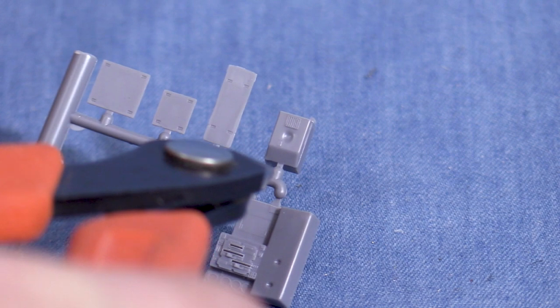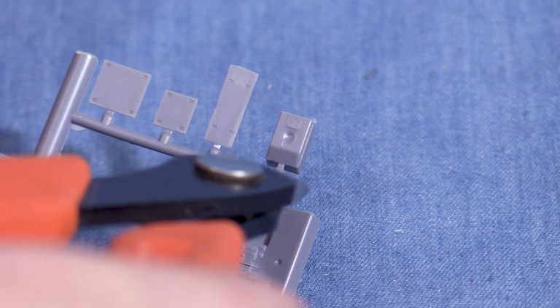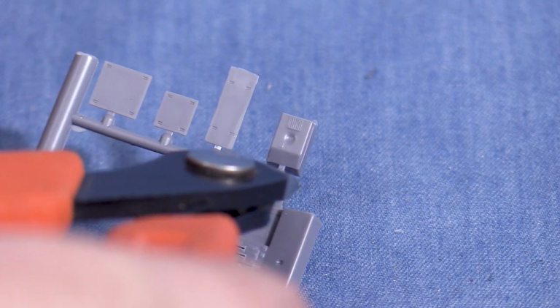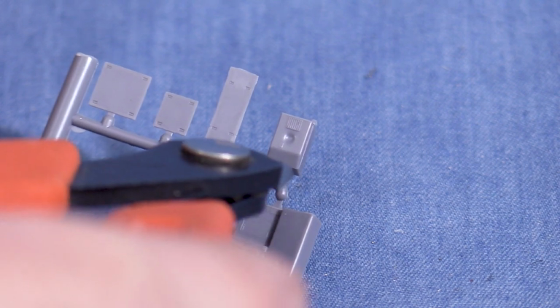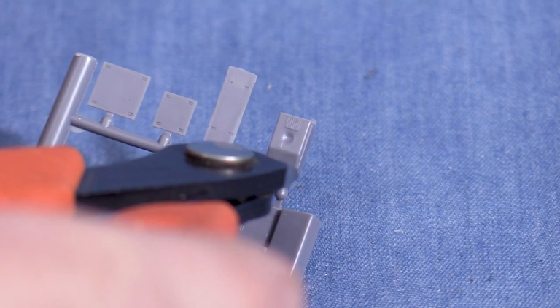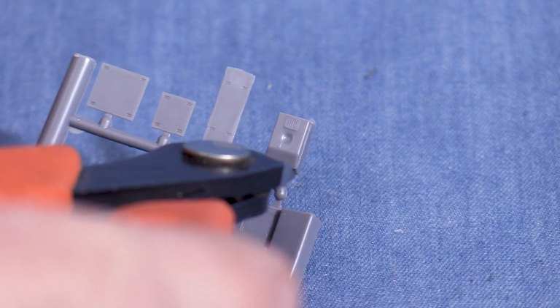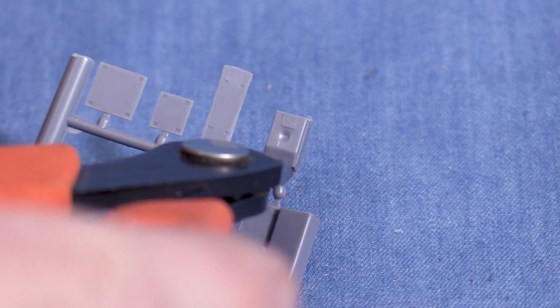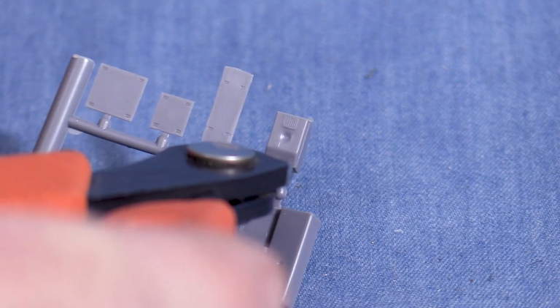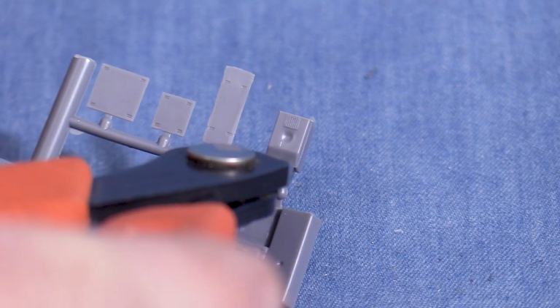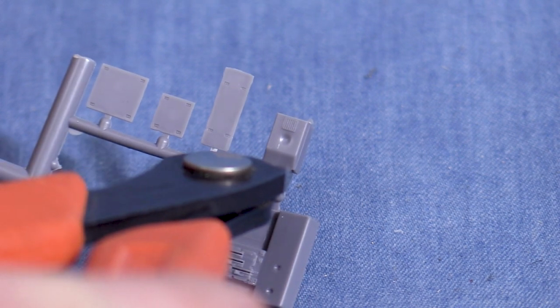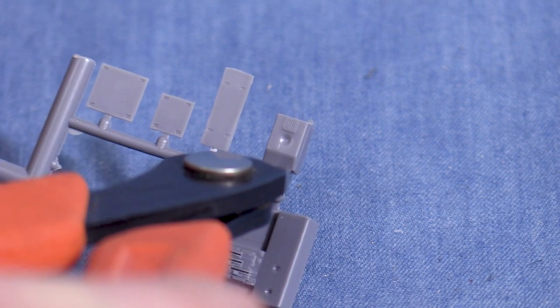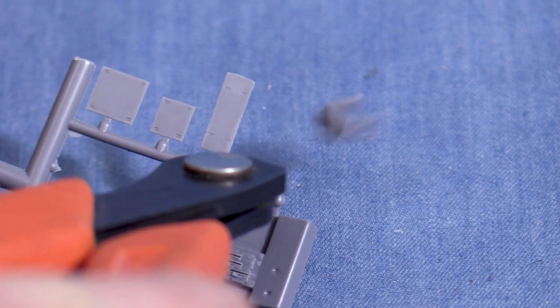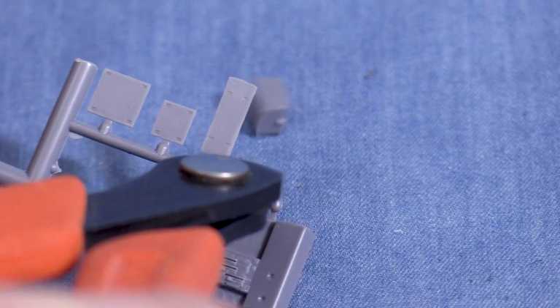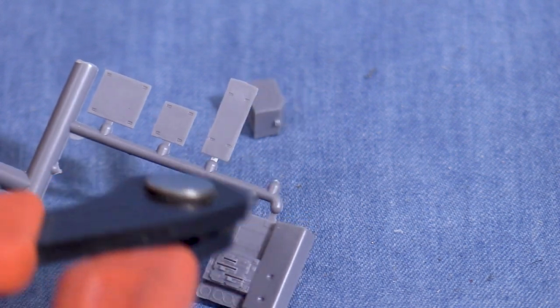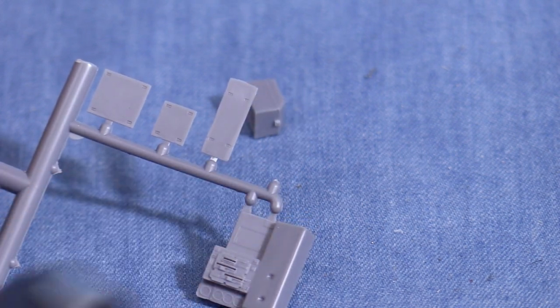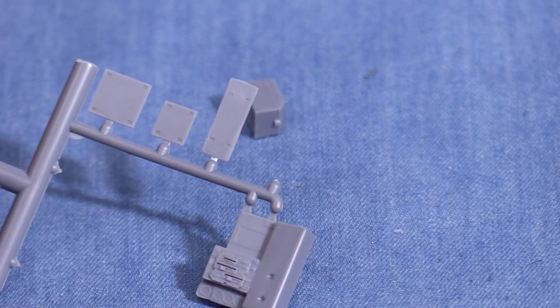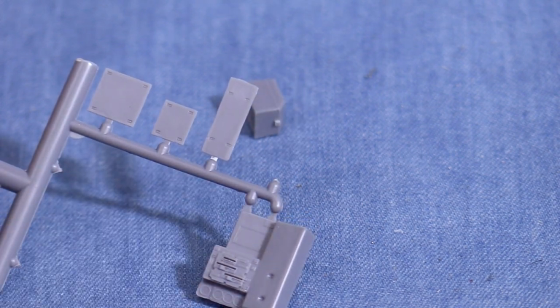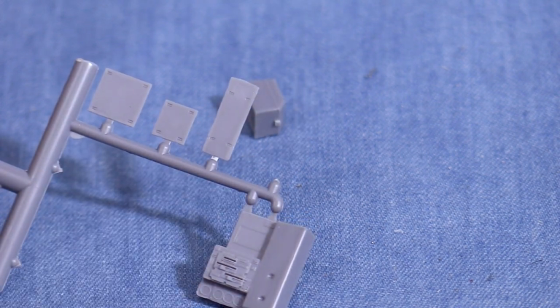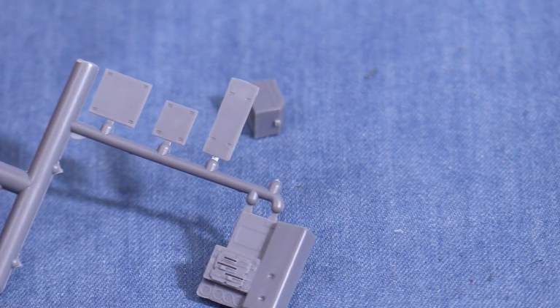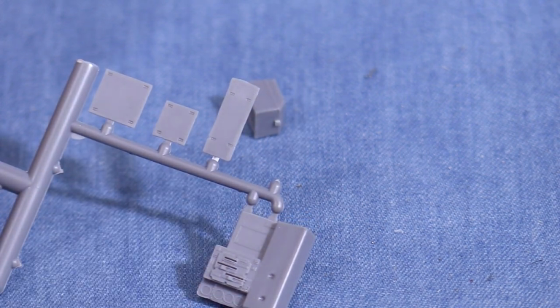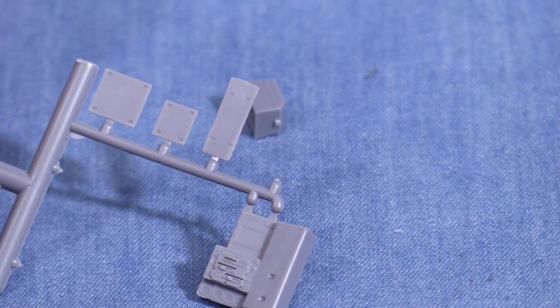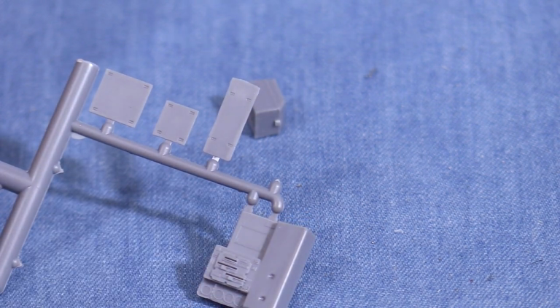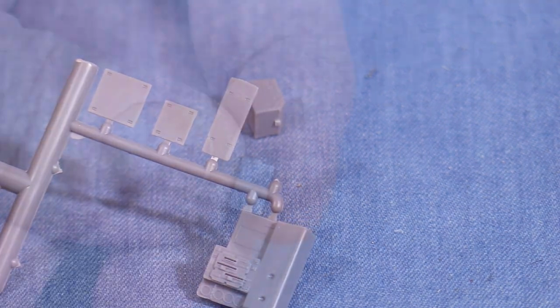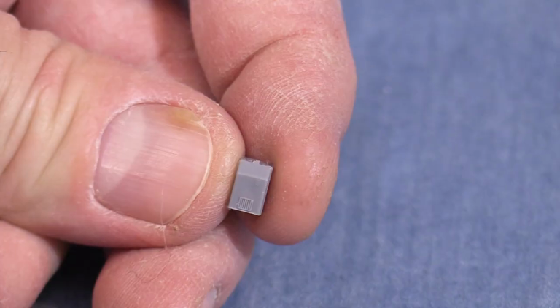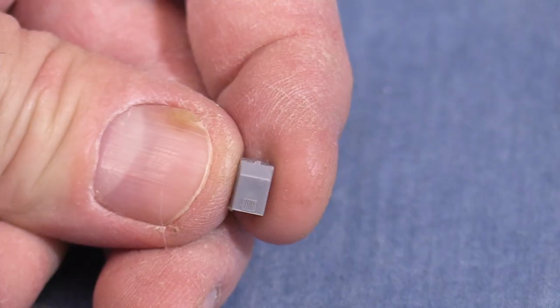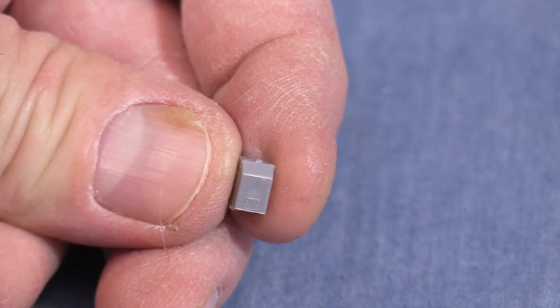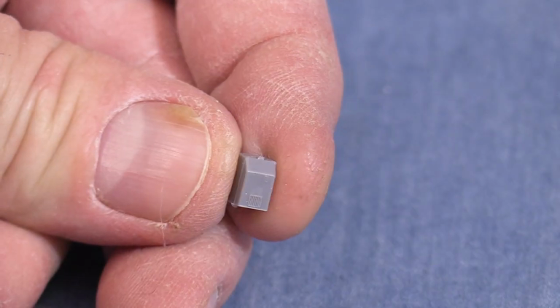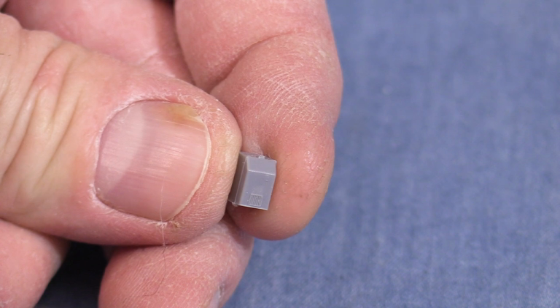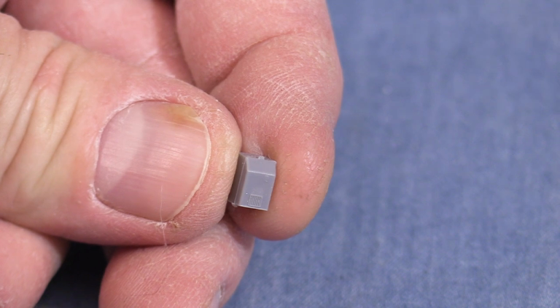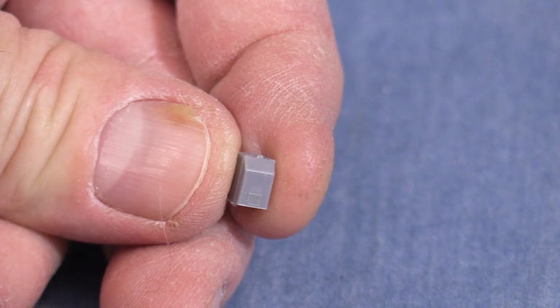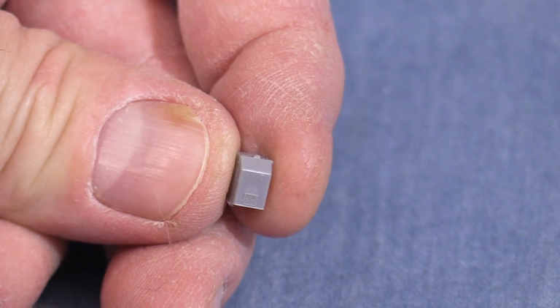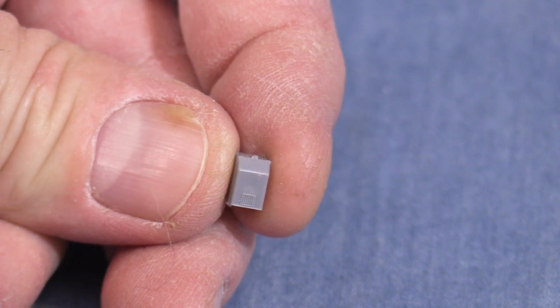The cab heater is almost impossible to see in the finished model so I usually leave it out. I'll save this one for my scrap box.